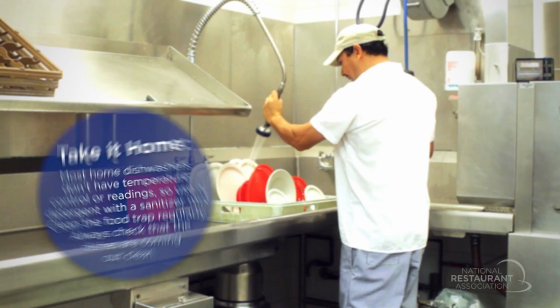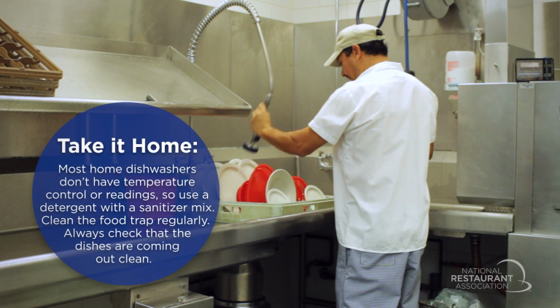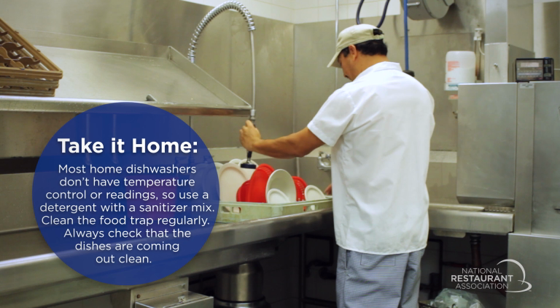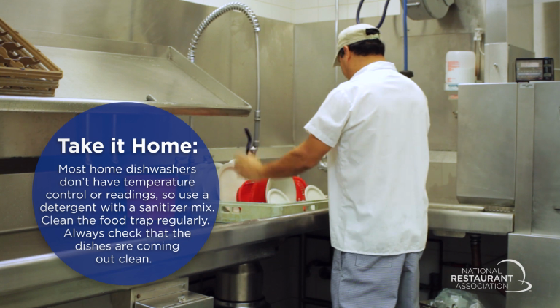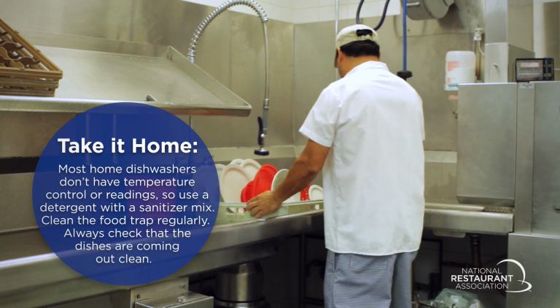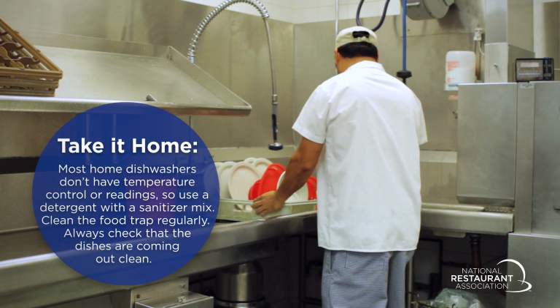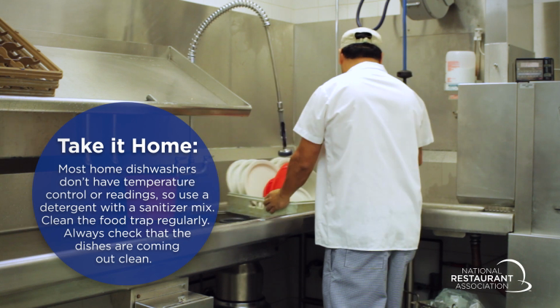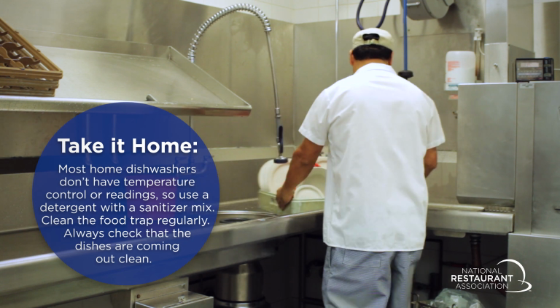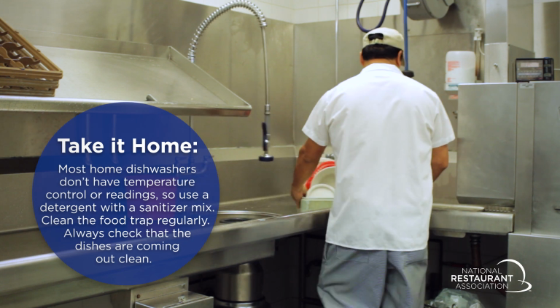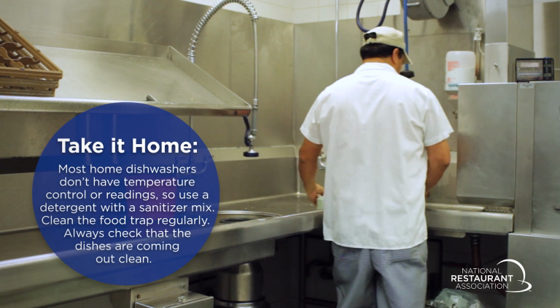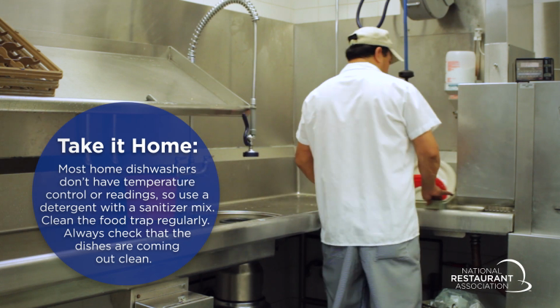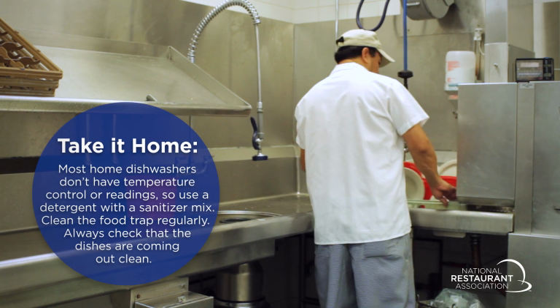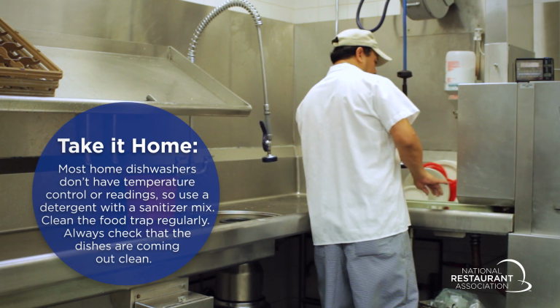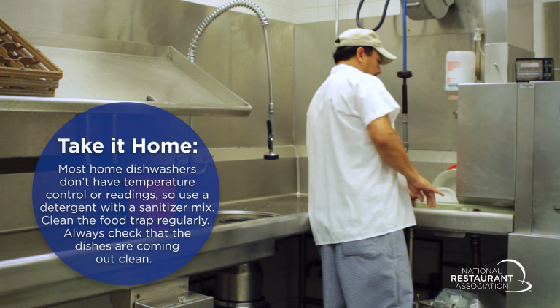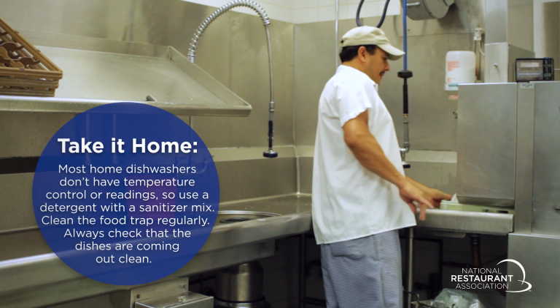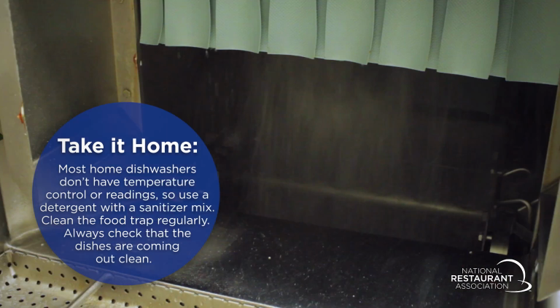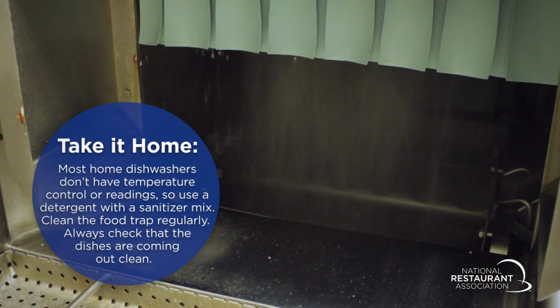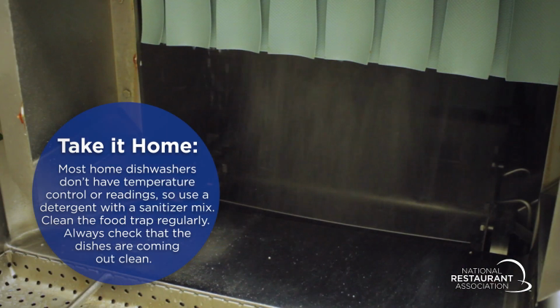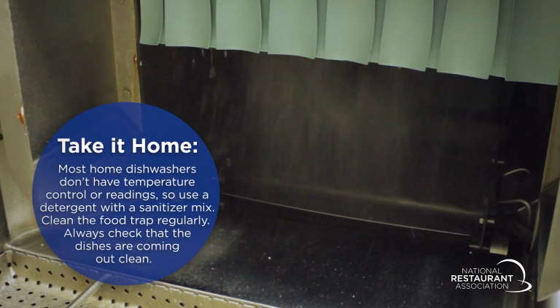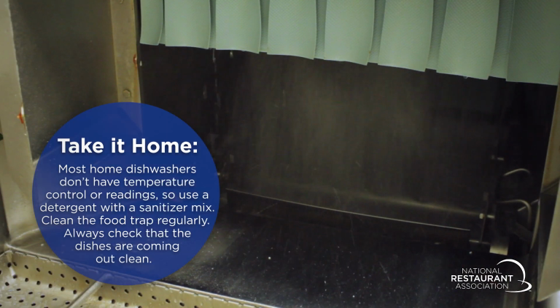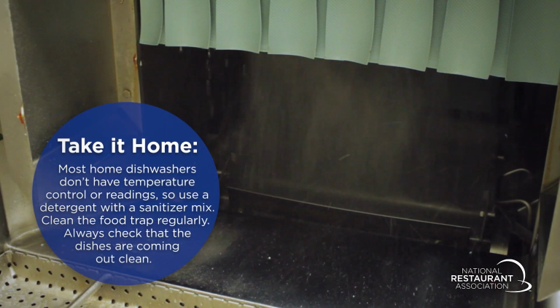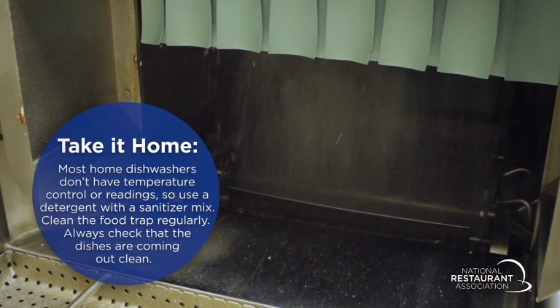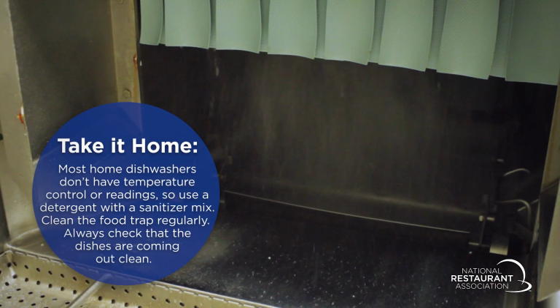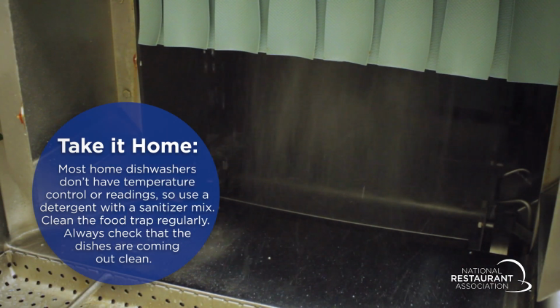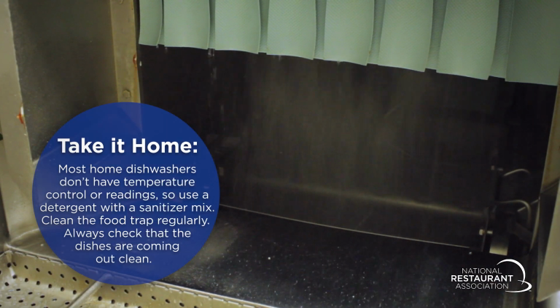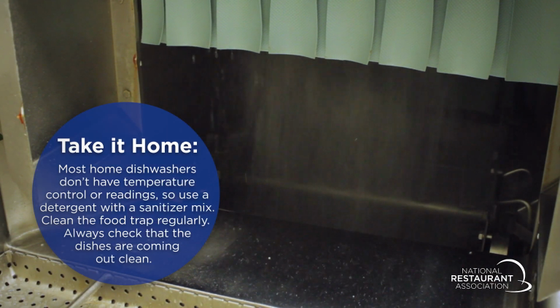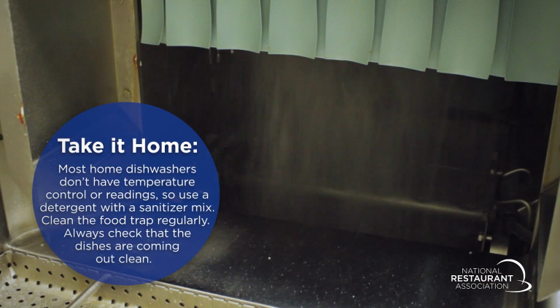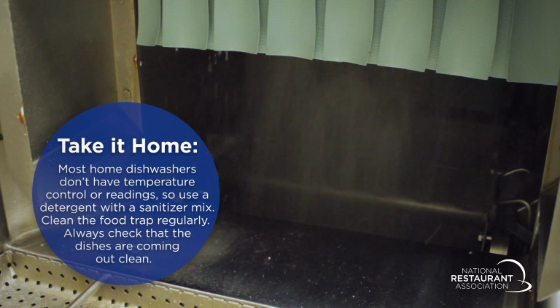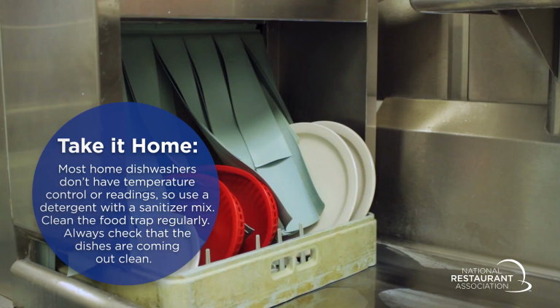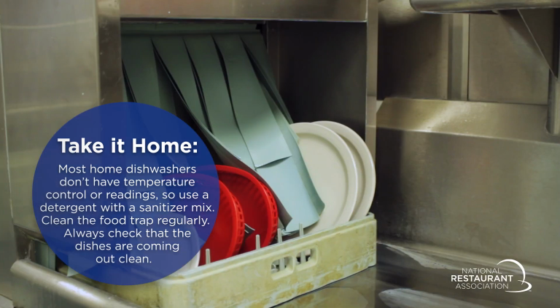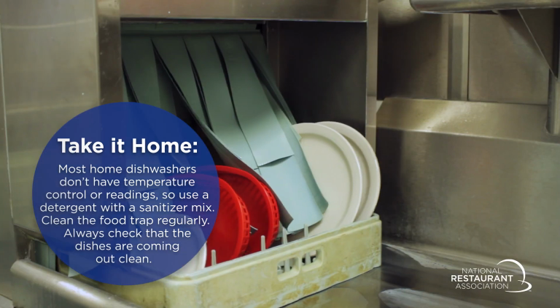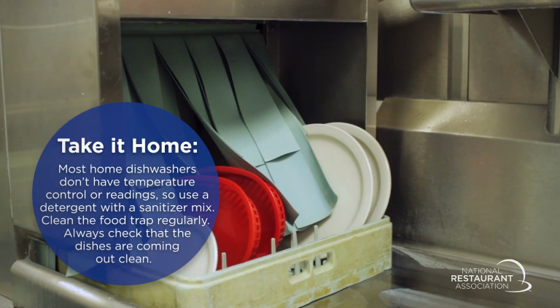Make sure you have the proper temperature for high temperature machines and the proper concentration for a chemical machine.